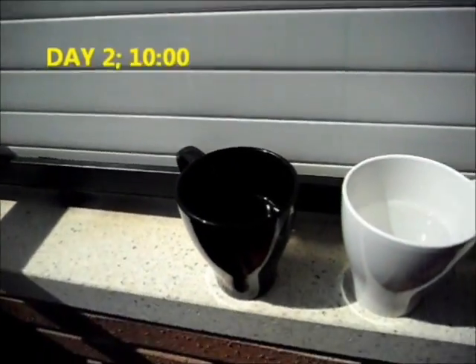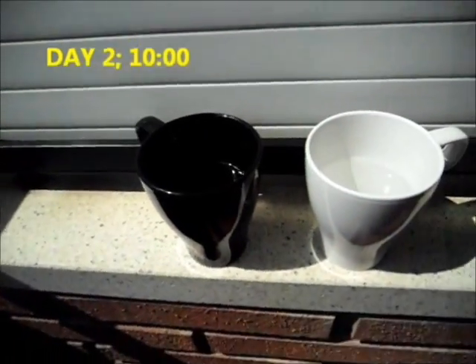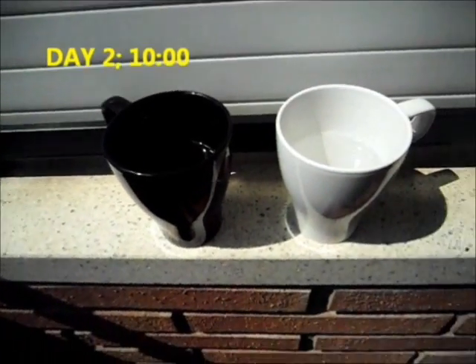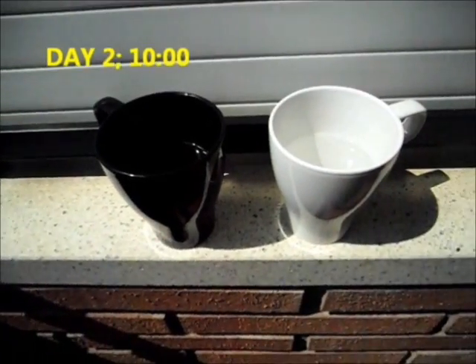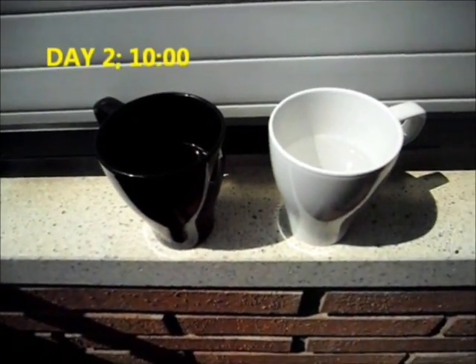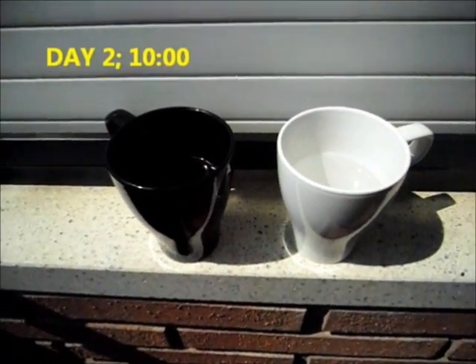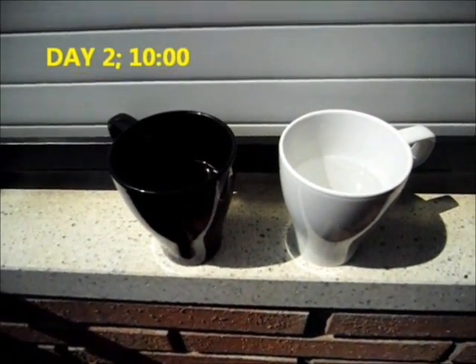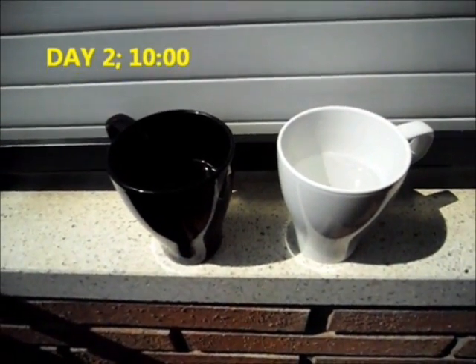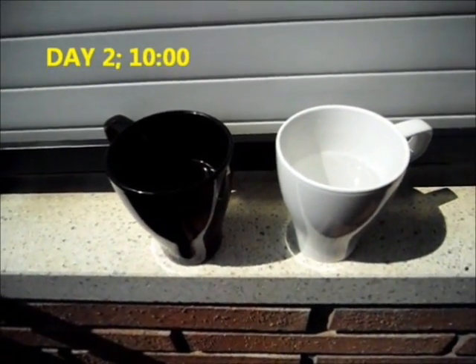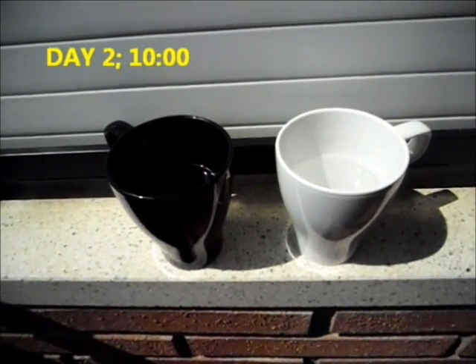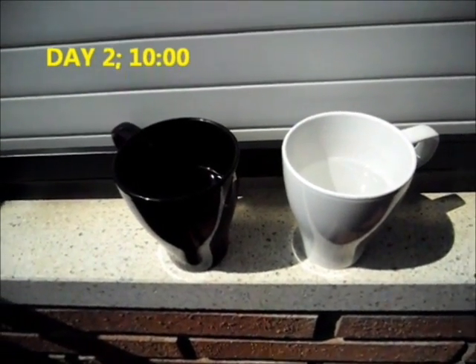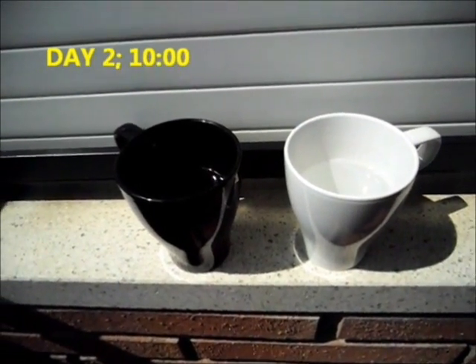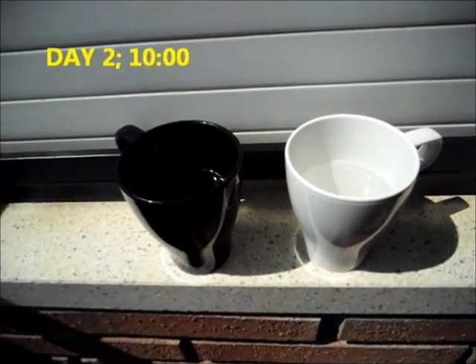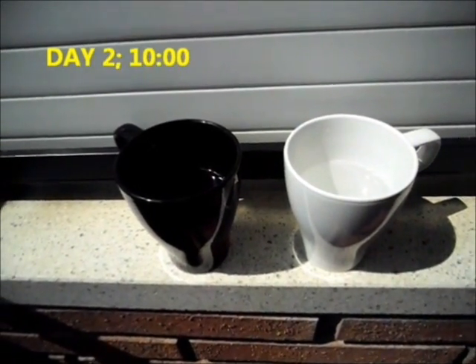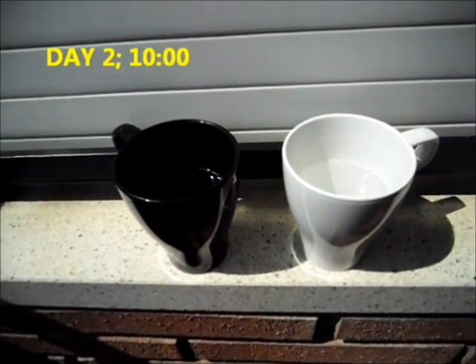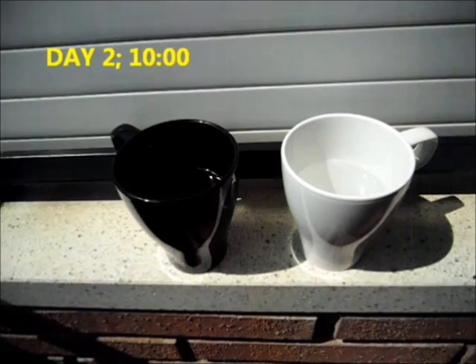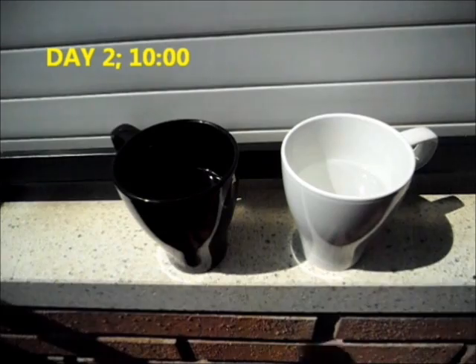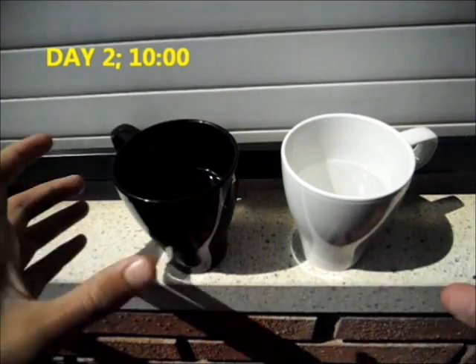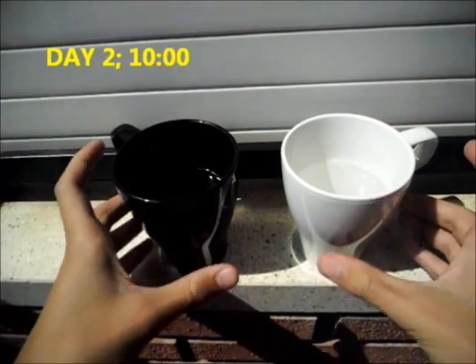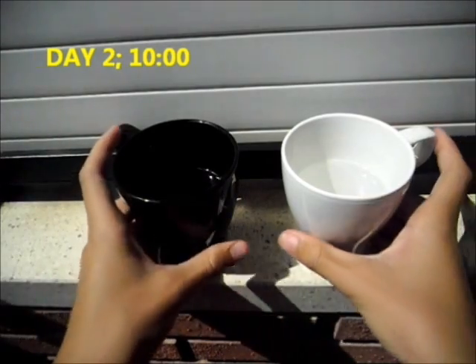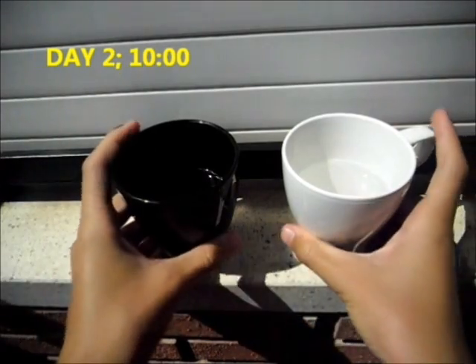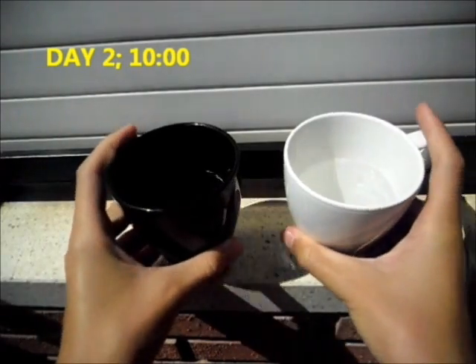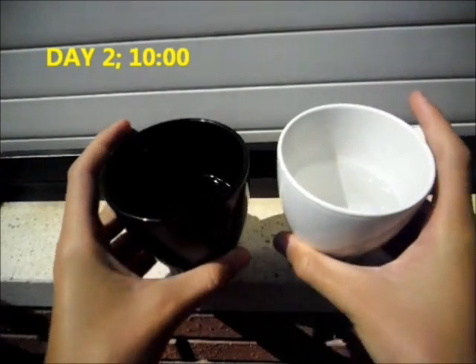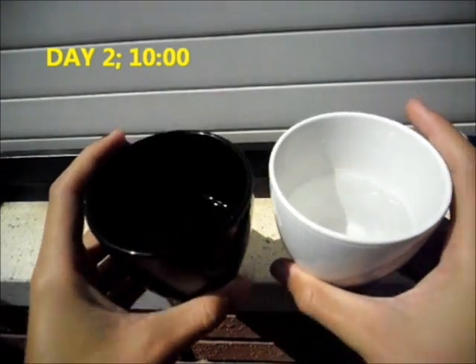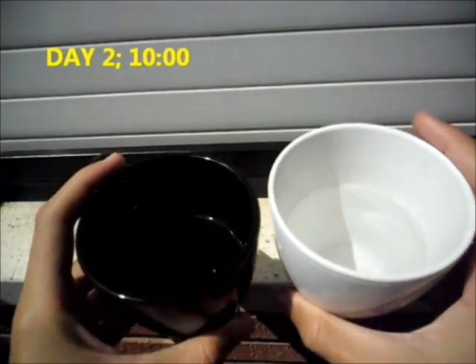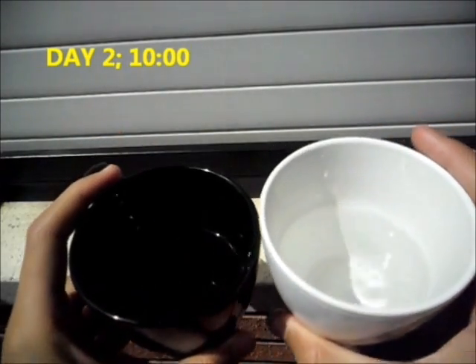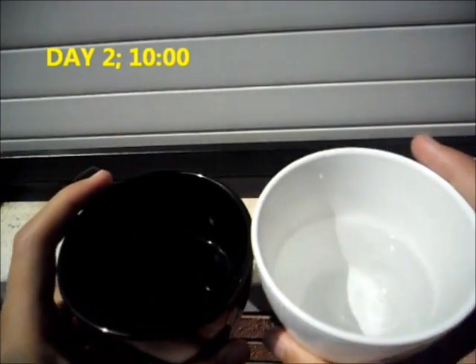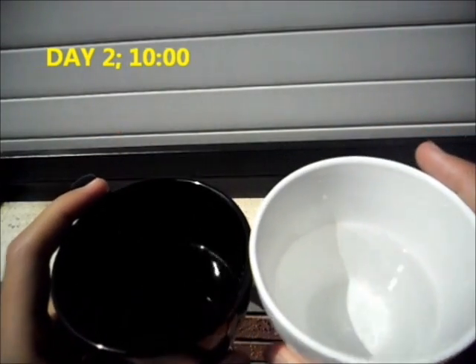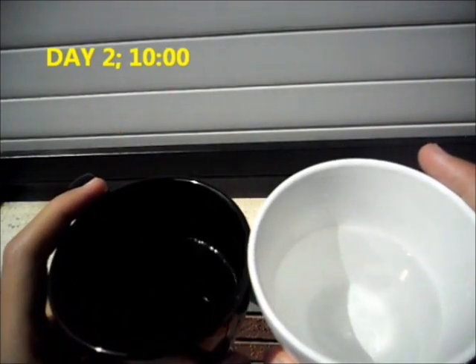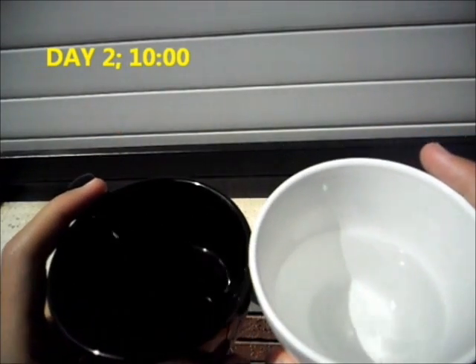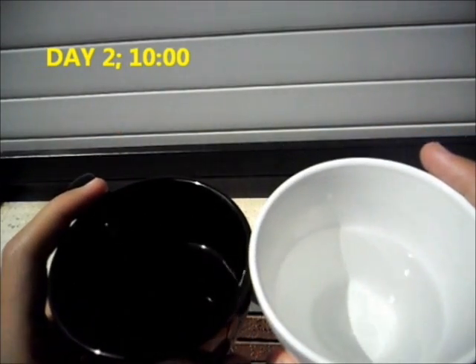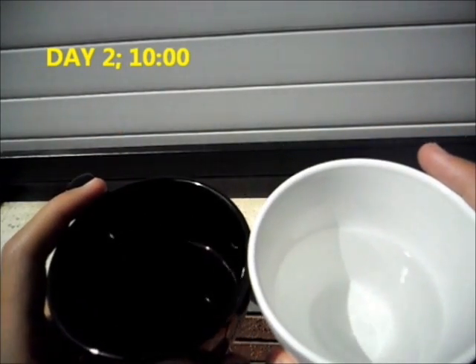Day 2, 10 o'clock. We can't see the difference yet, but the black cap is hotter than the white cap.